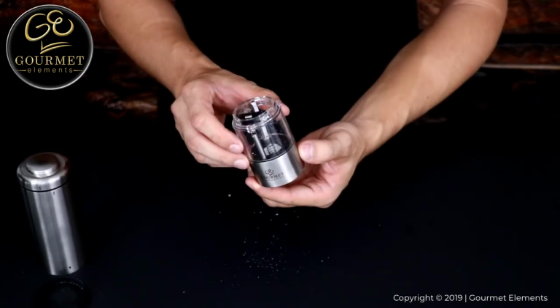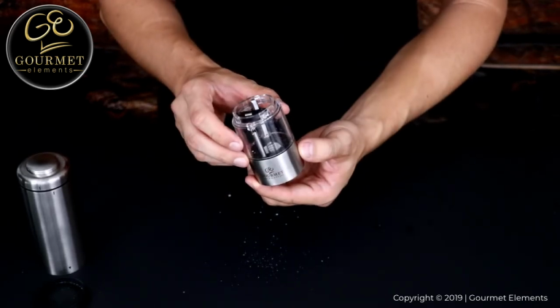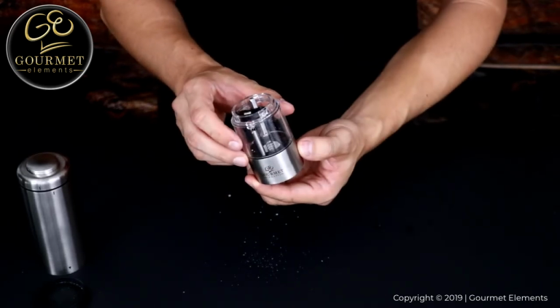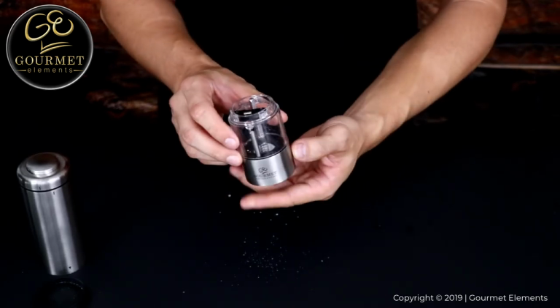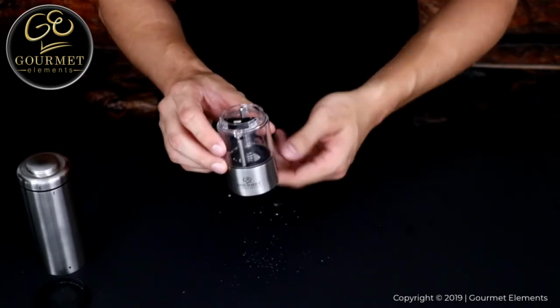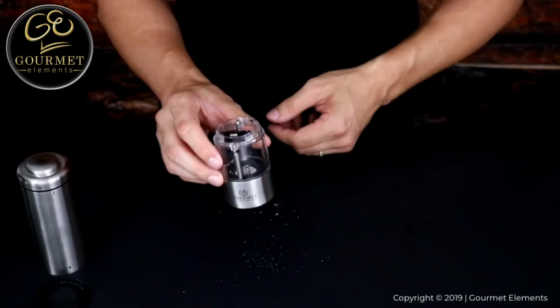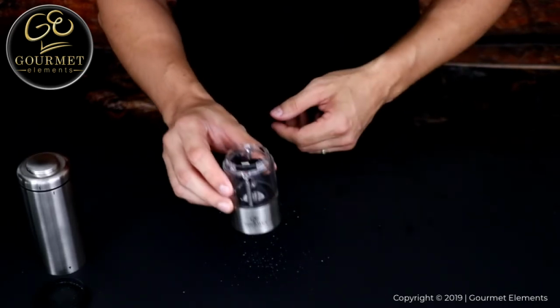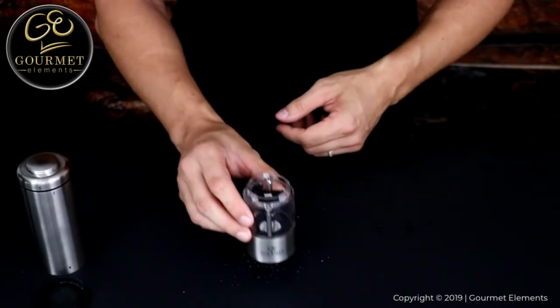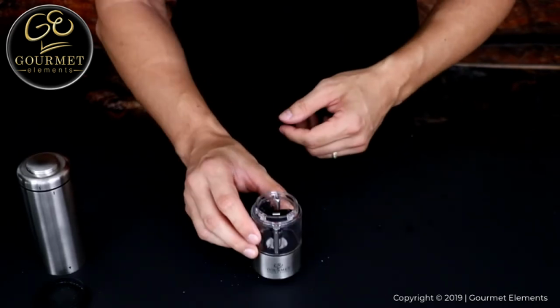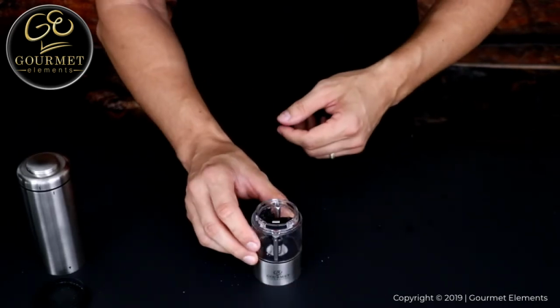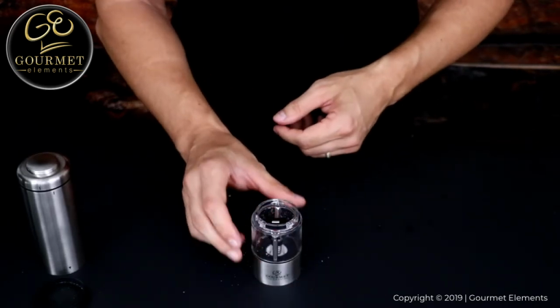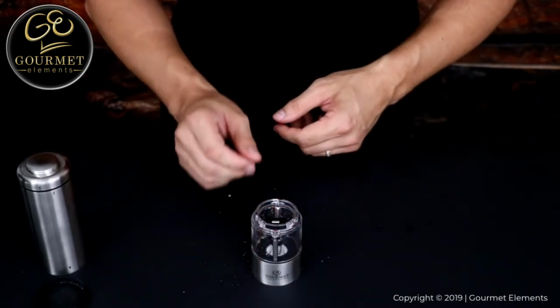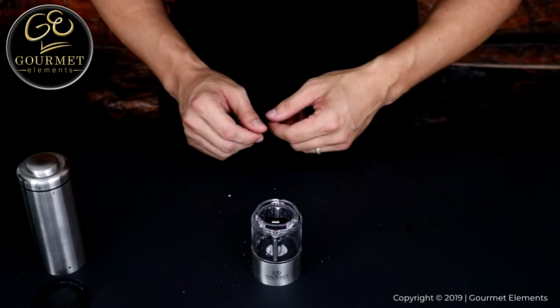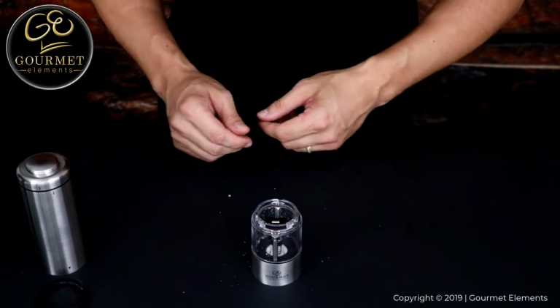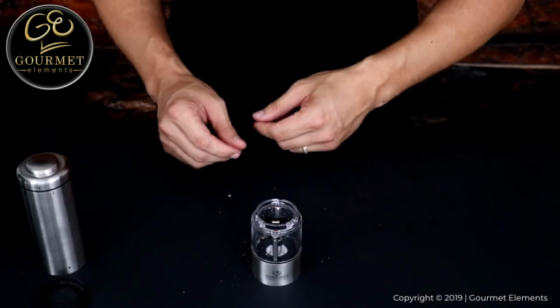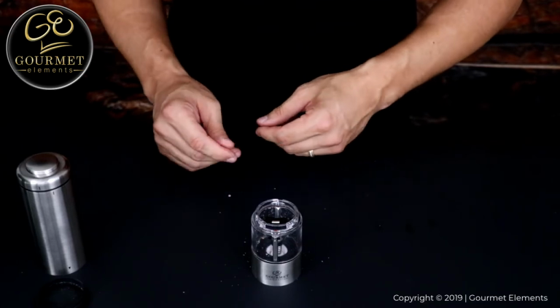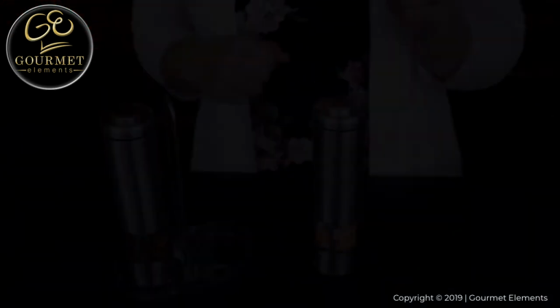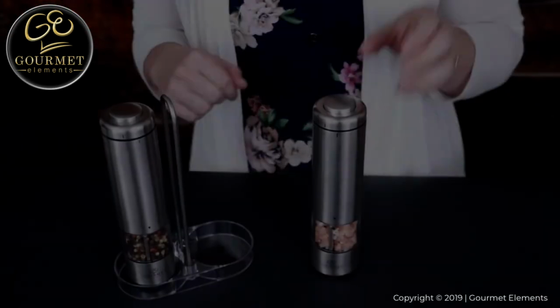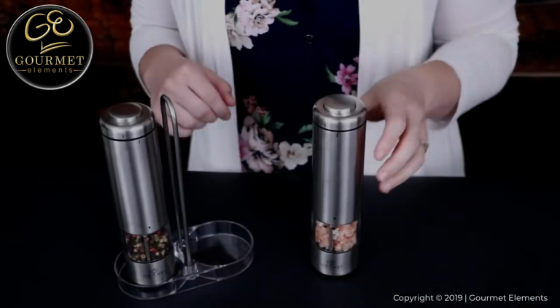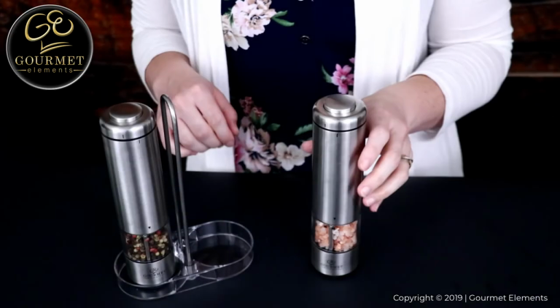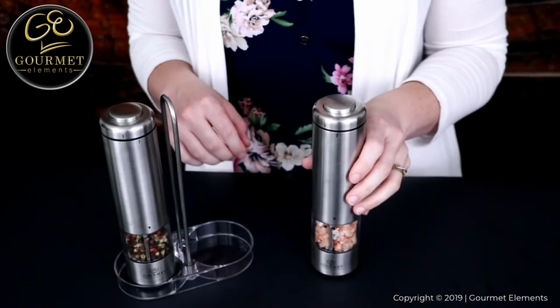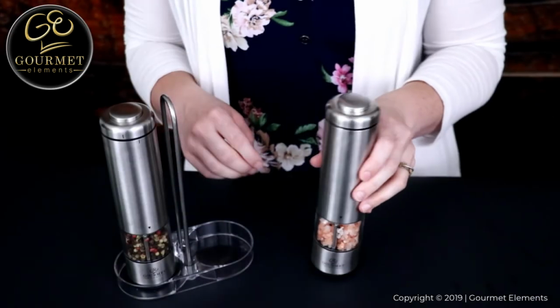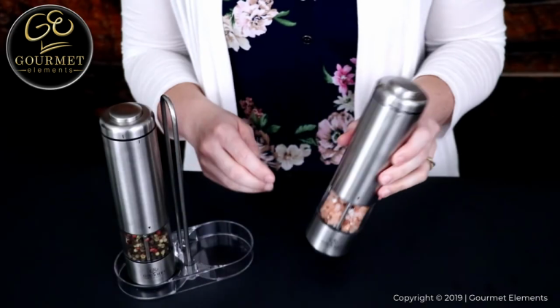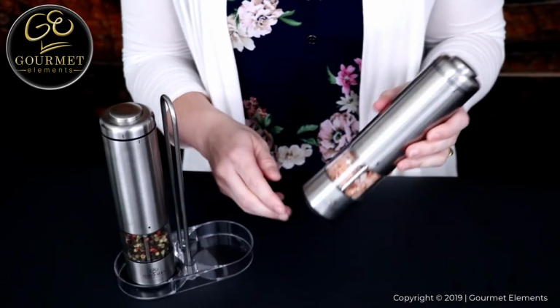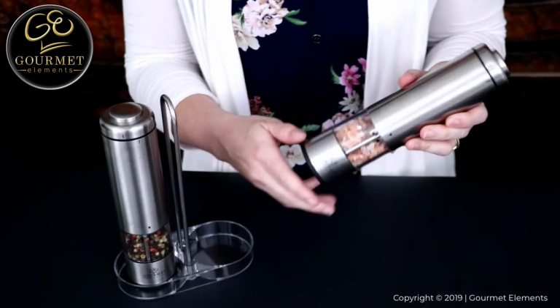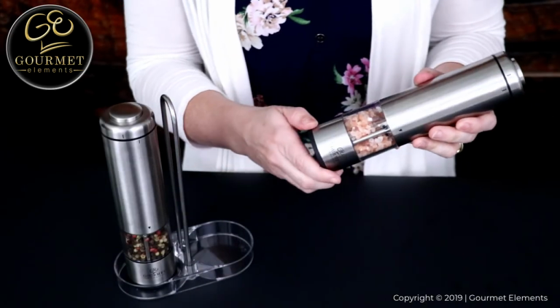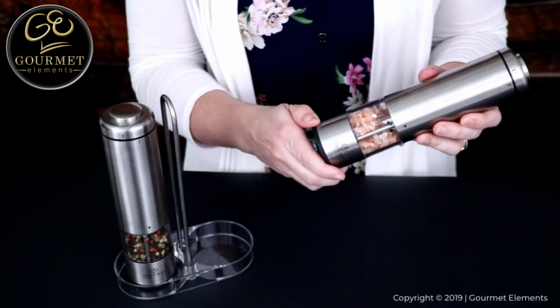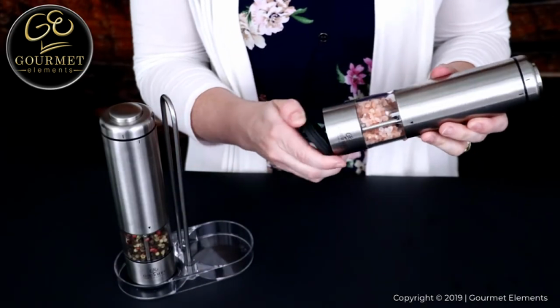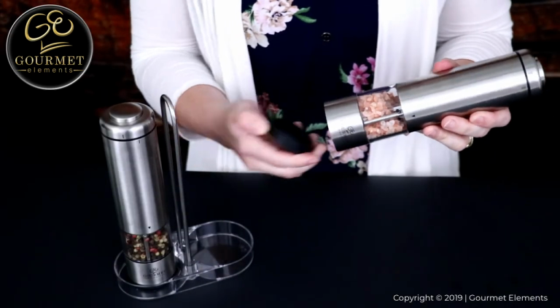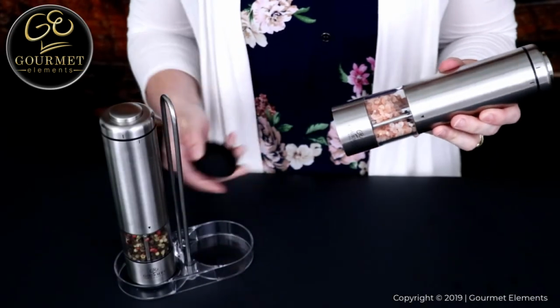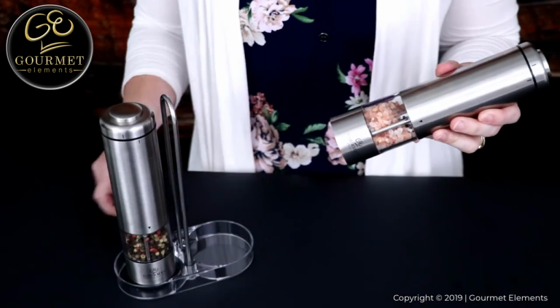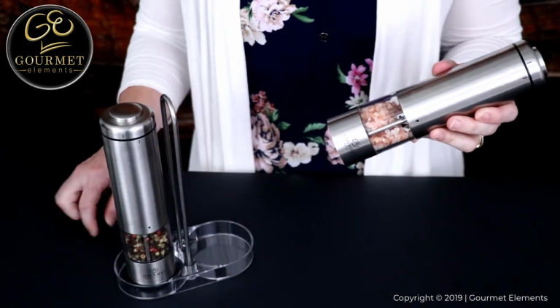Once the lower end of the grinder is reassembled, you can refill your grinder, put it all back together, and it's ready for use.